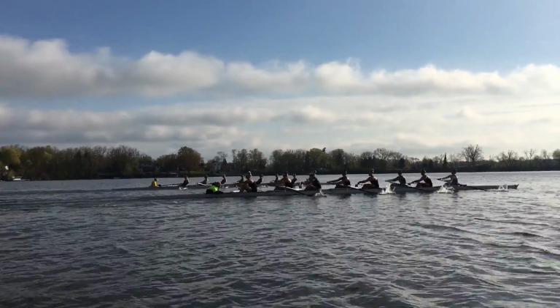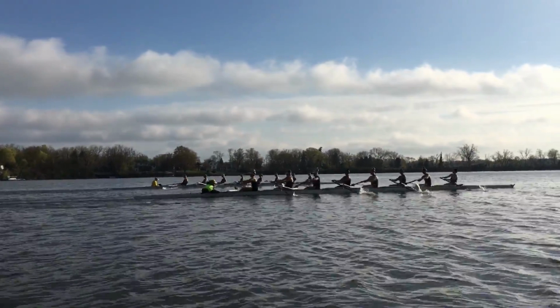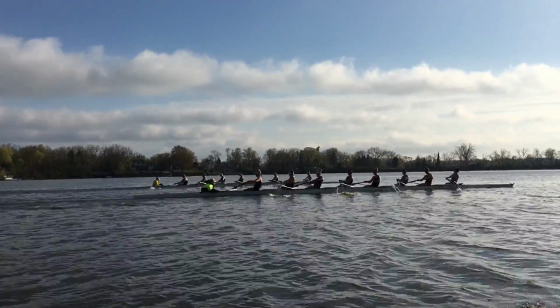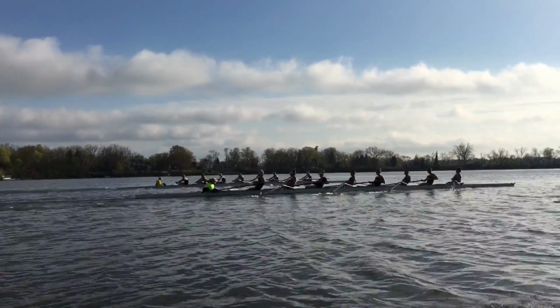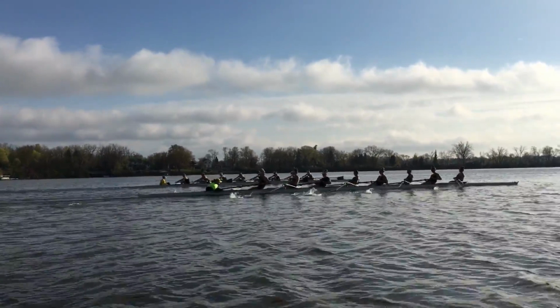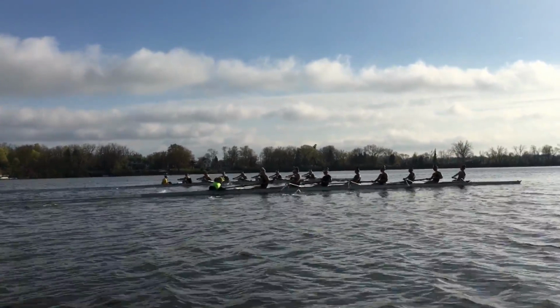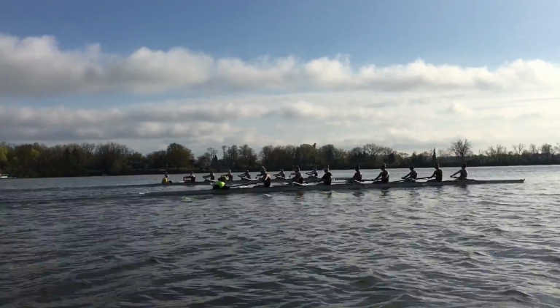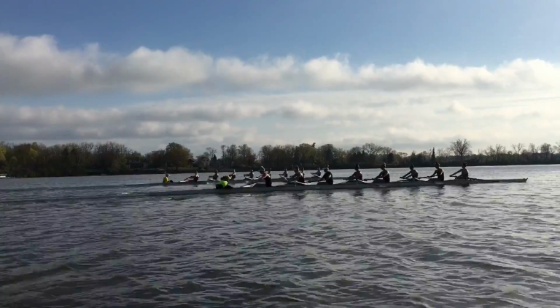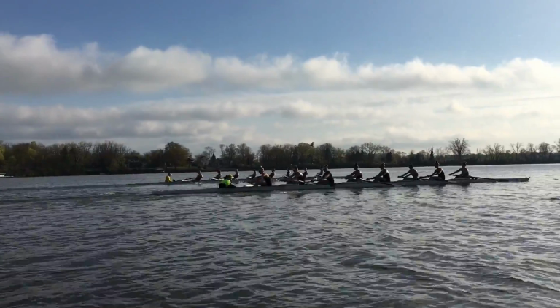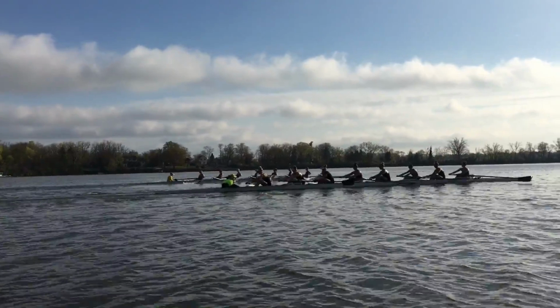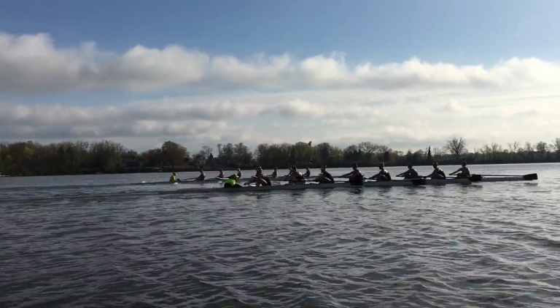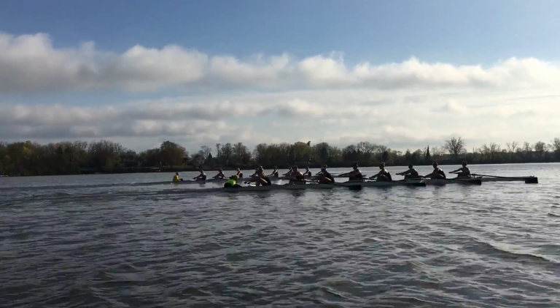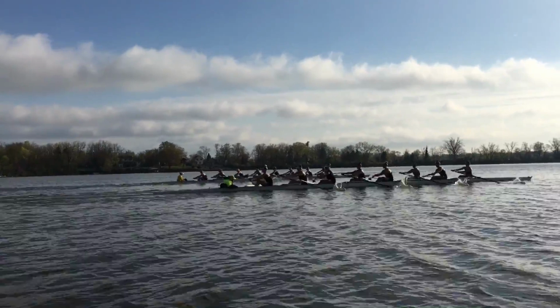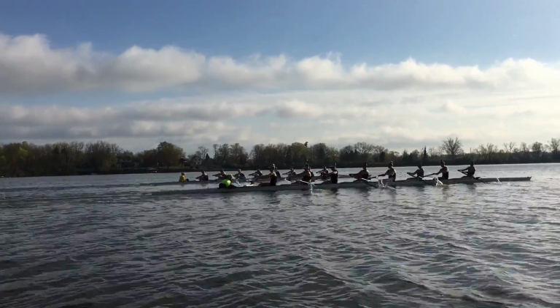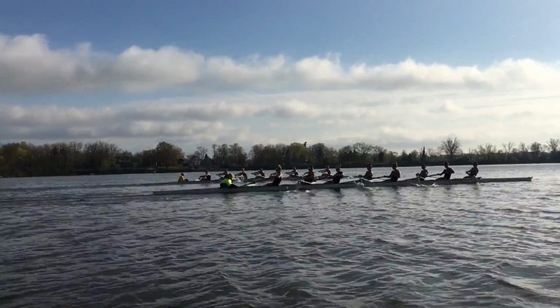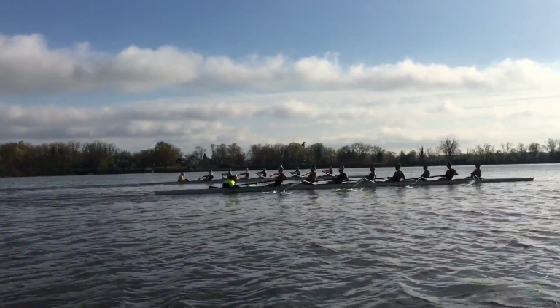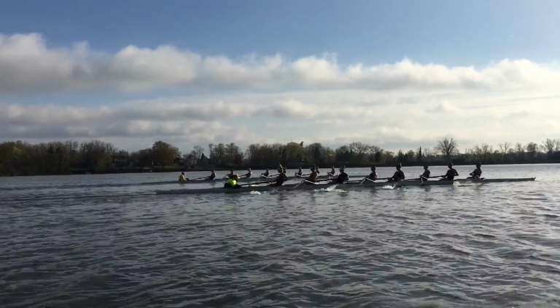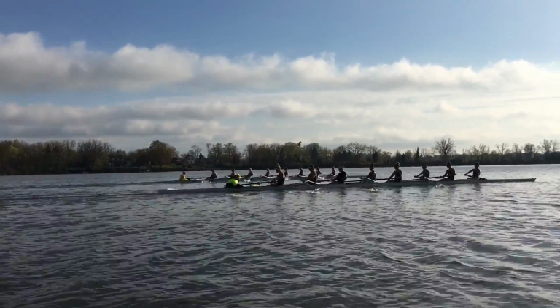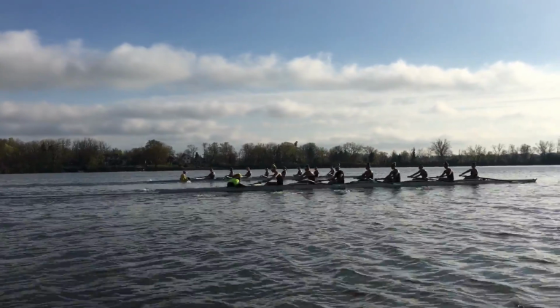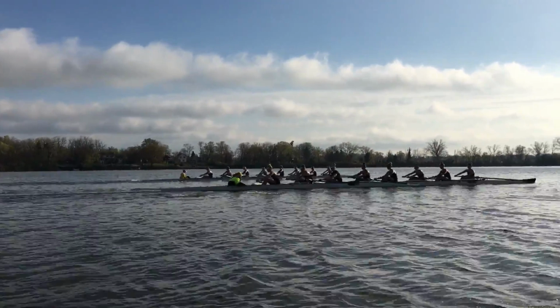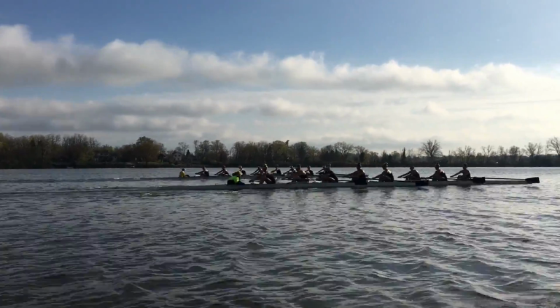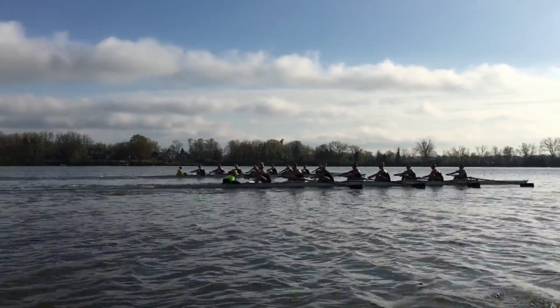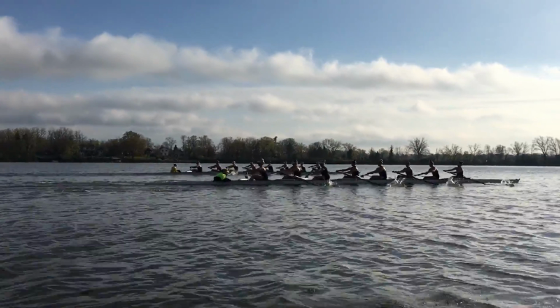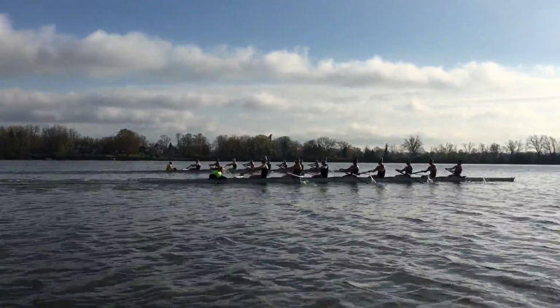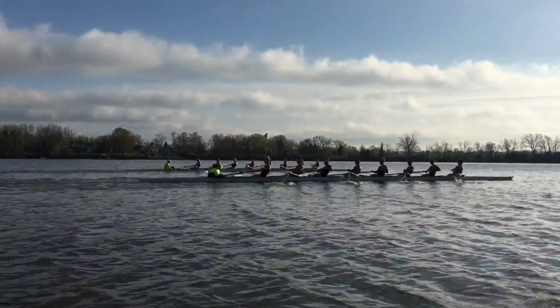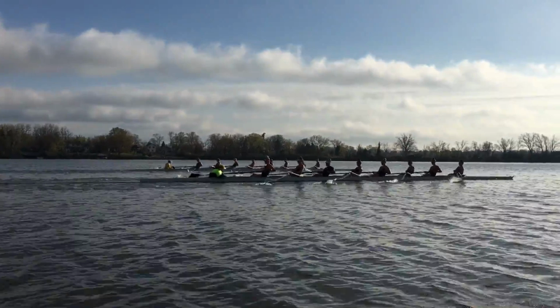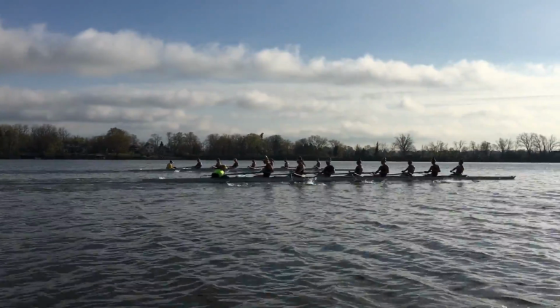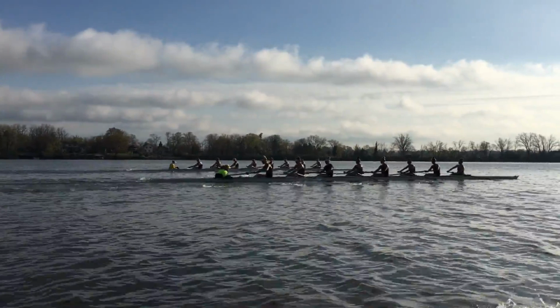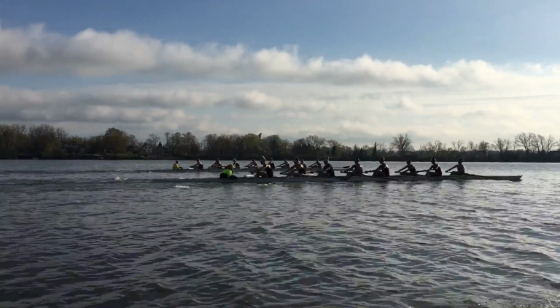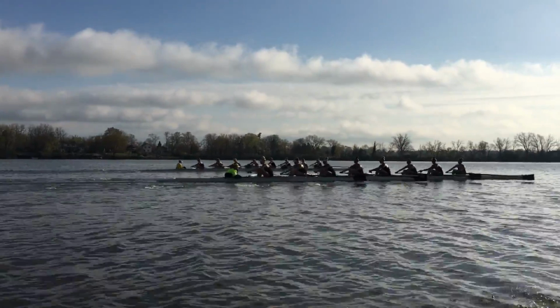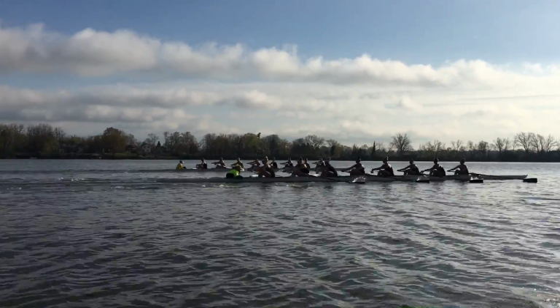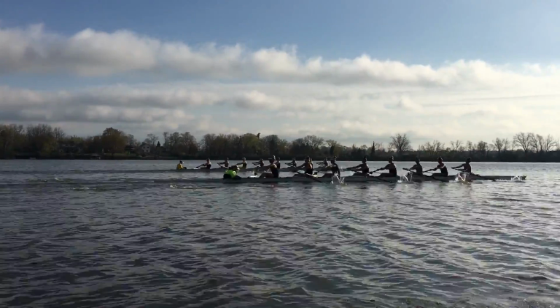She's building speed now. Get faster each stroke.